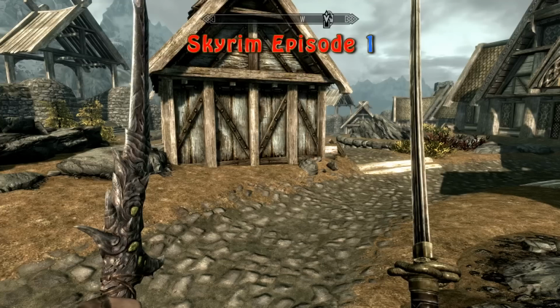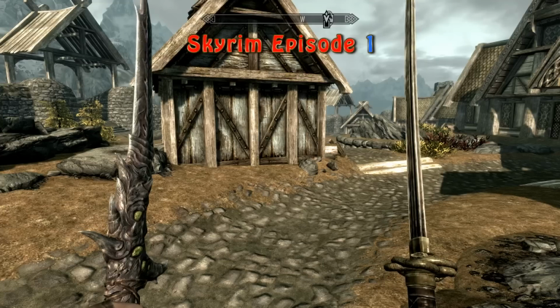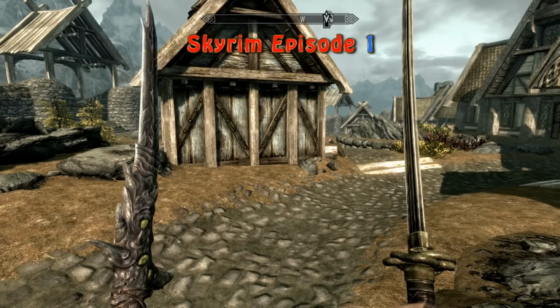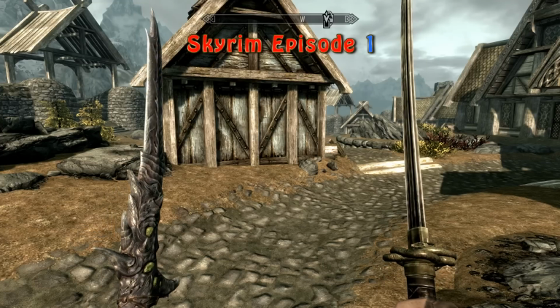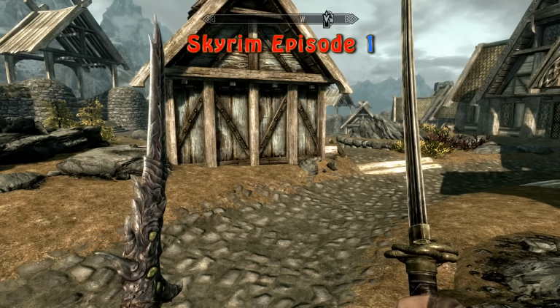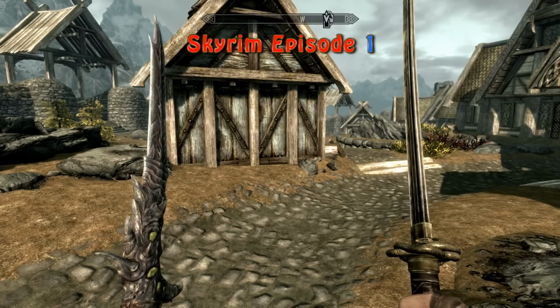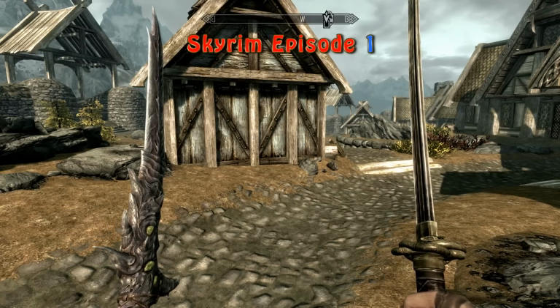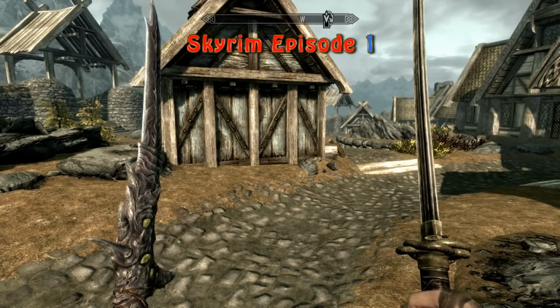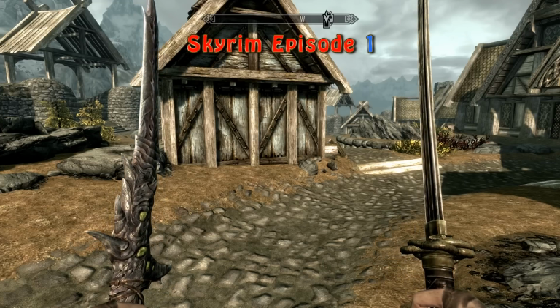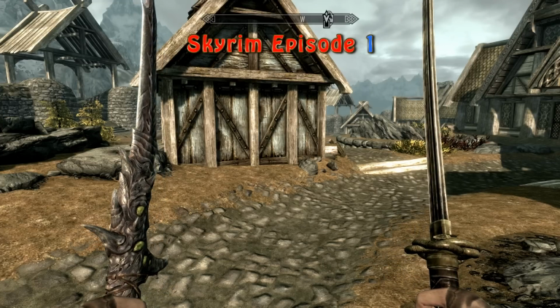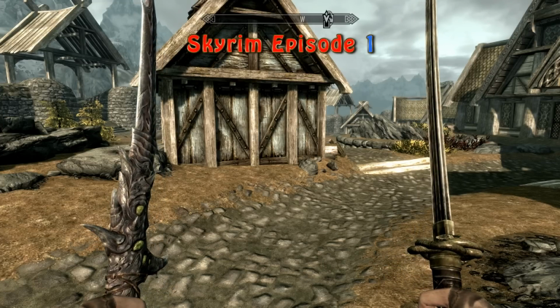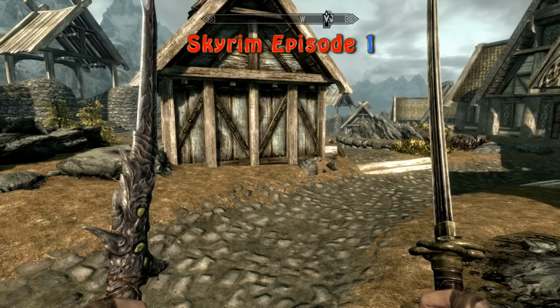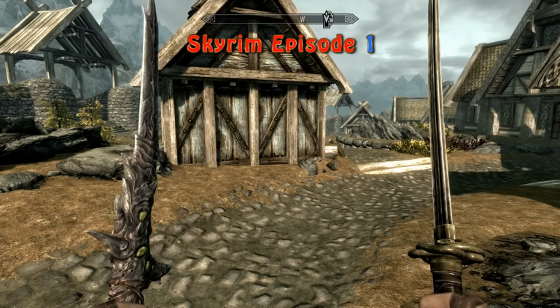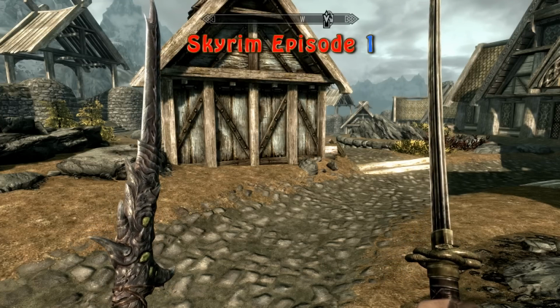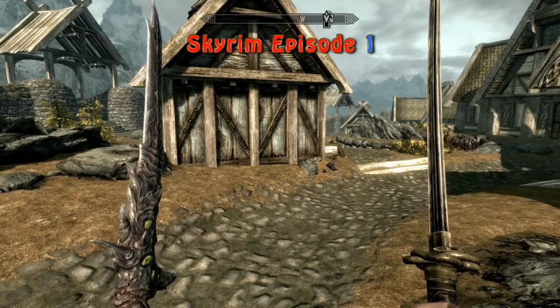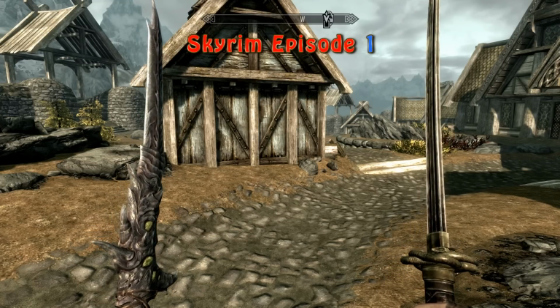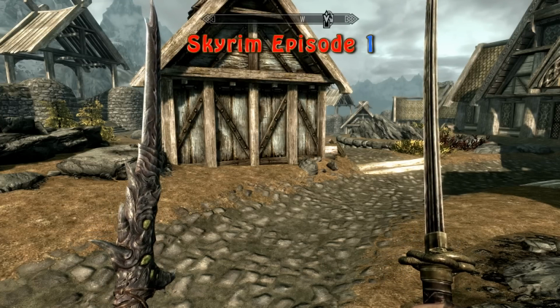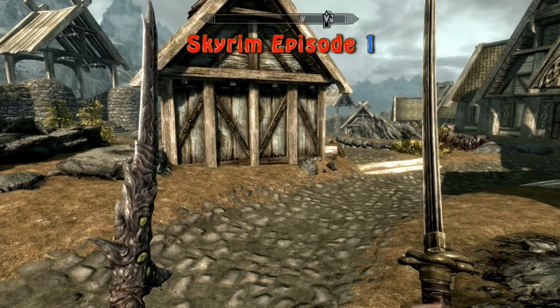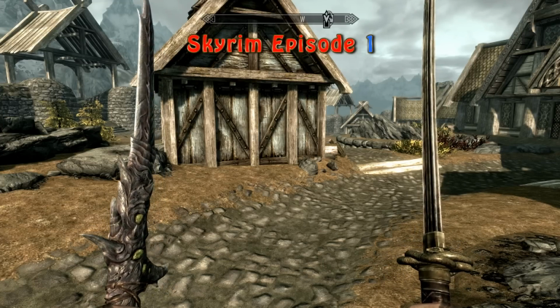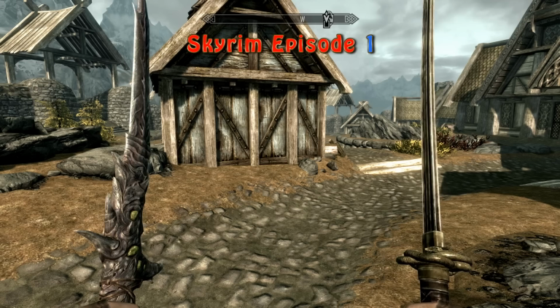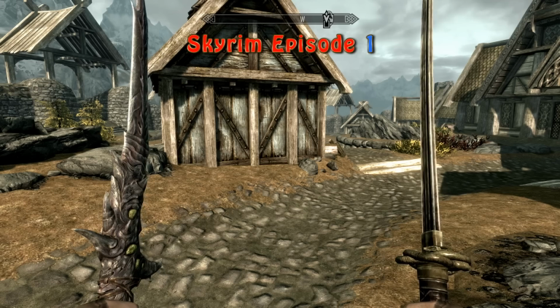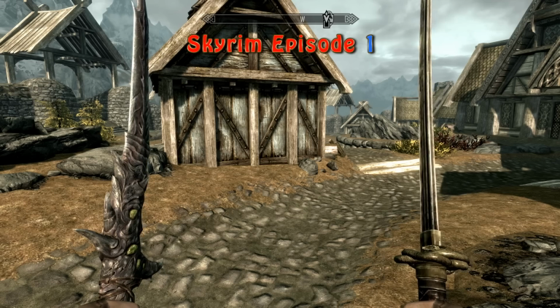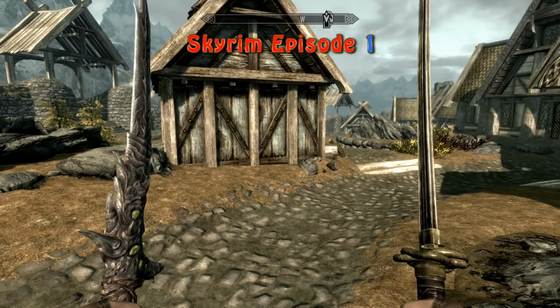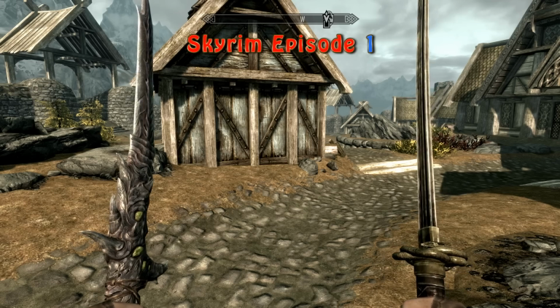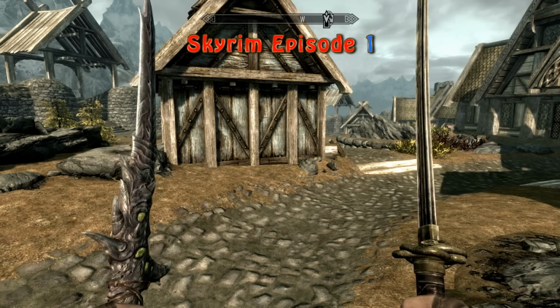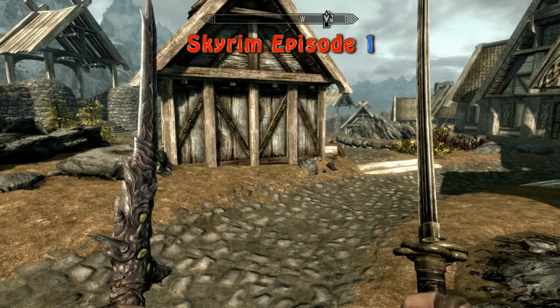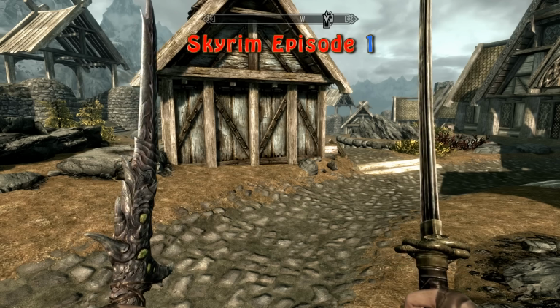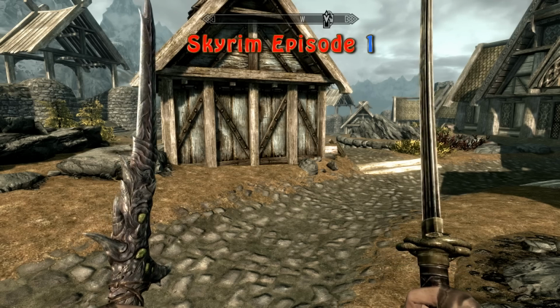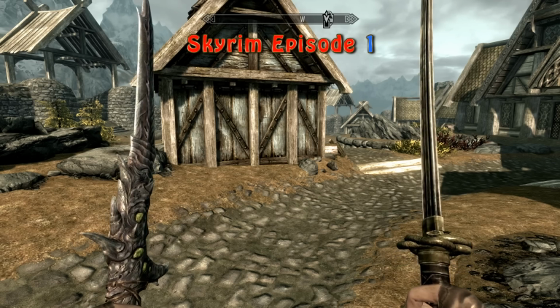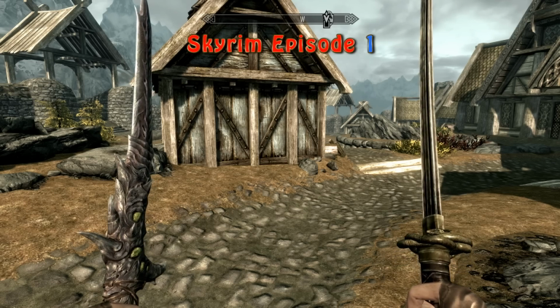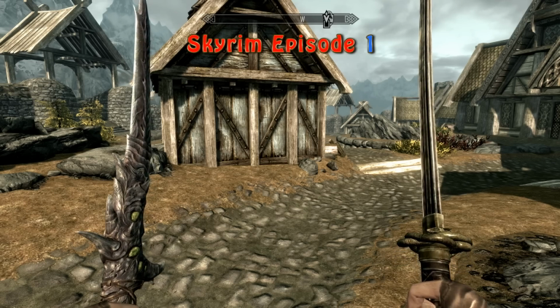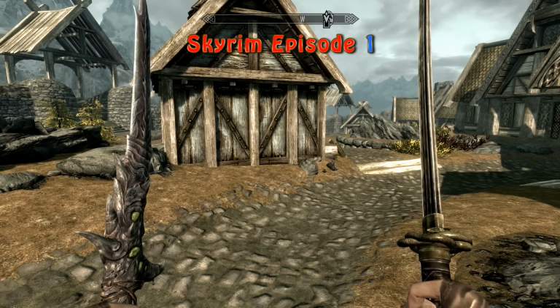Hello ladies and gentlemen, welcome to Kane's episode 1 of Skyrim.